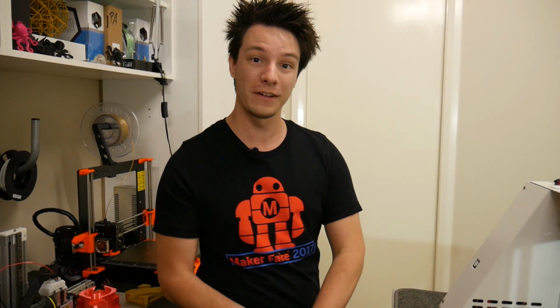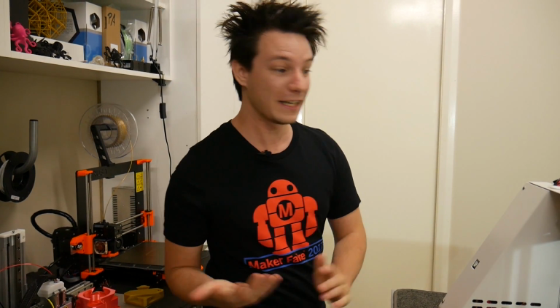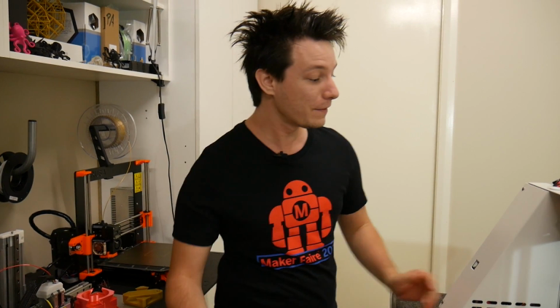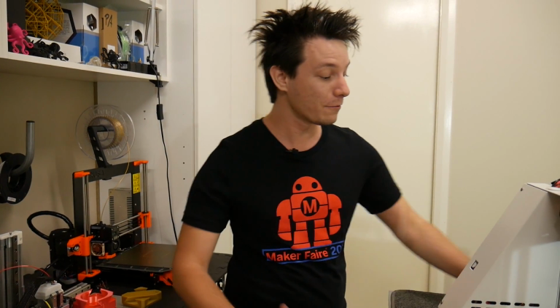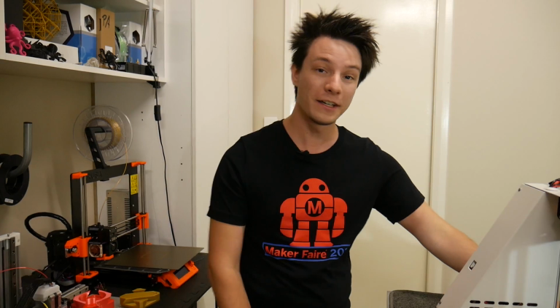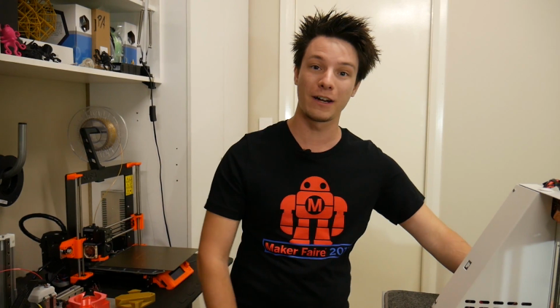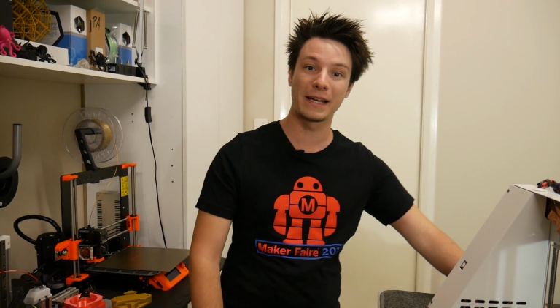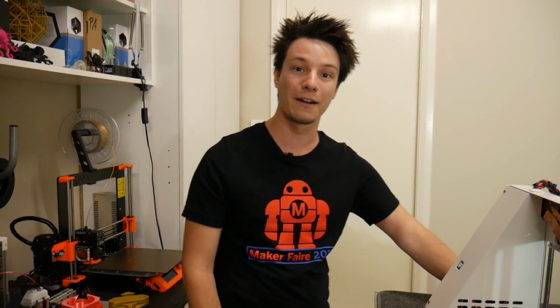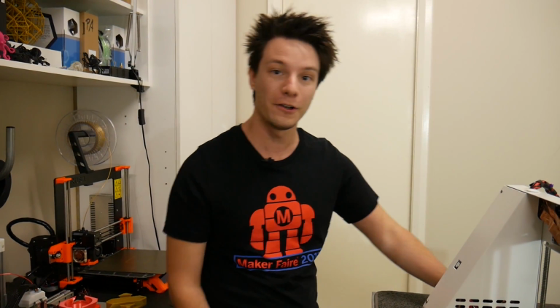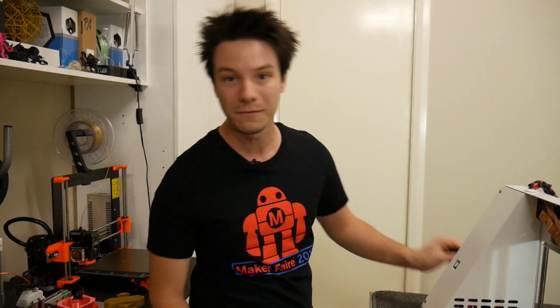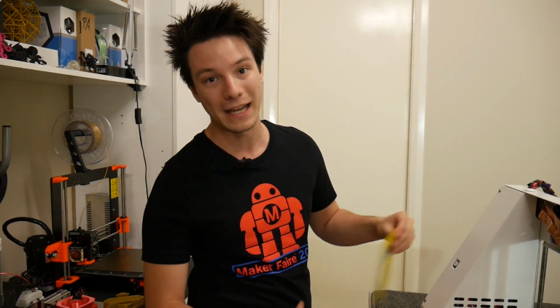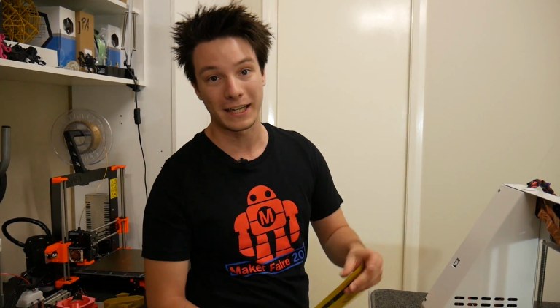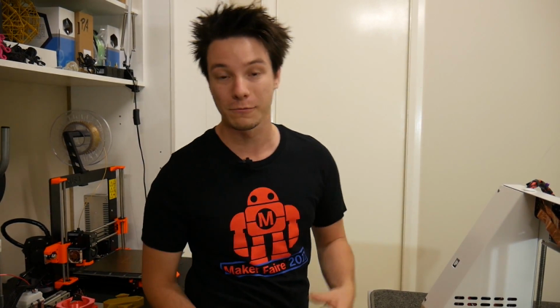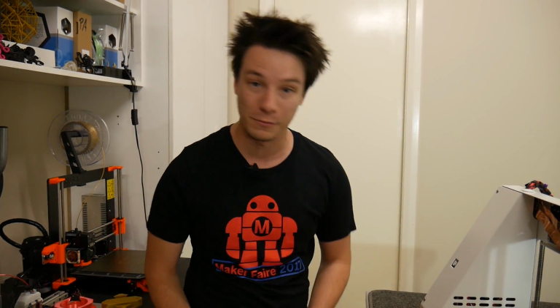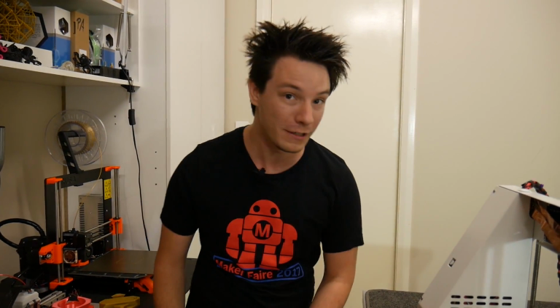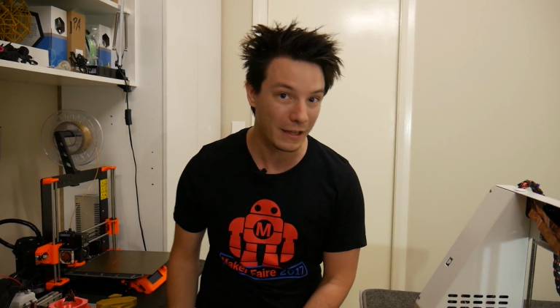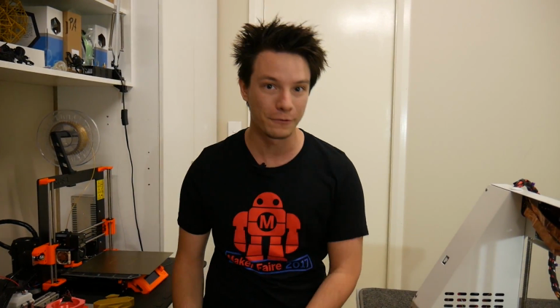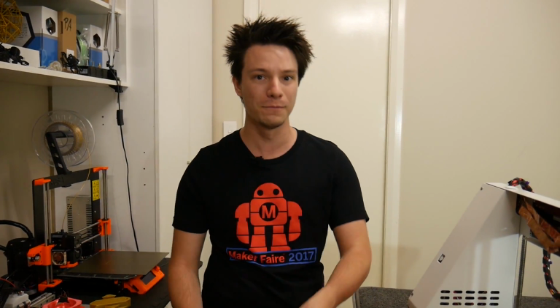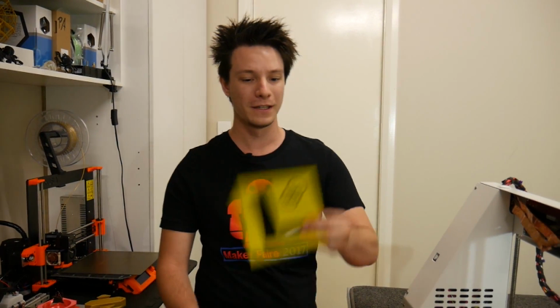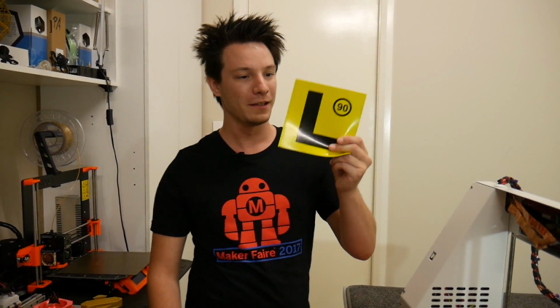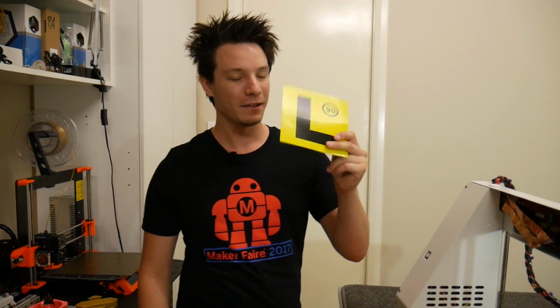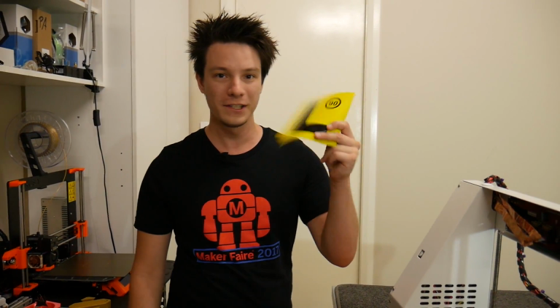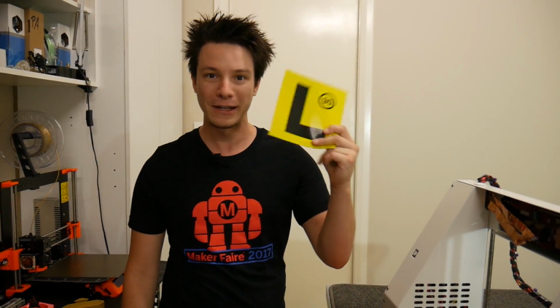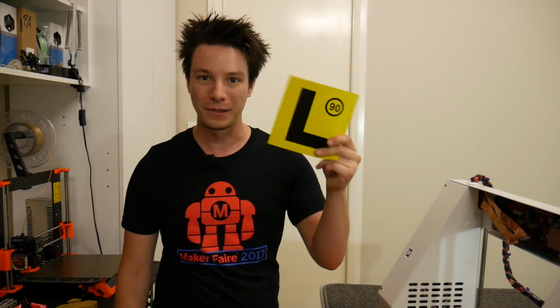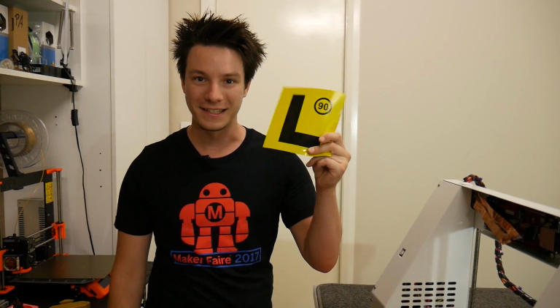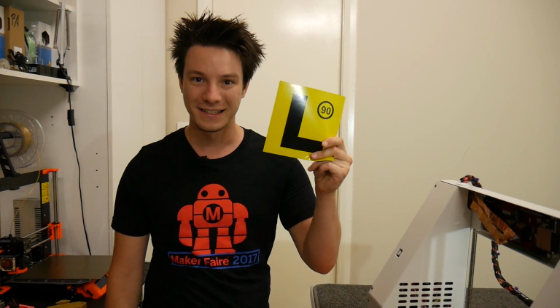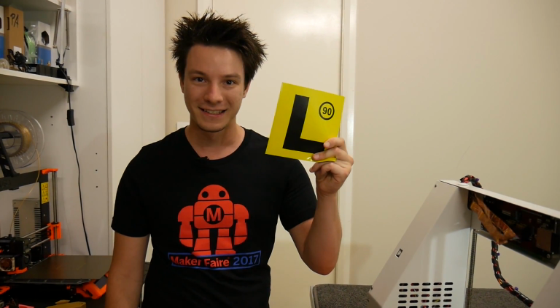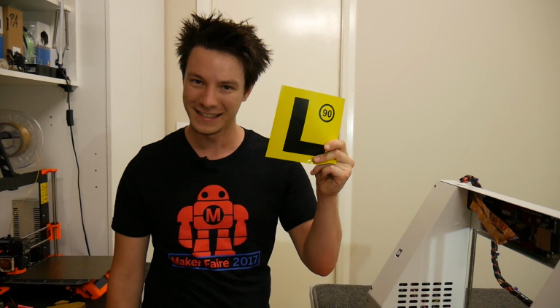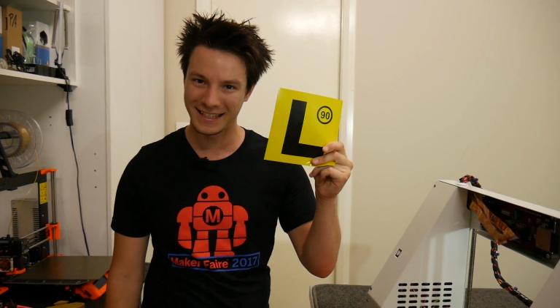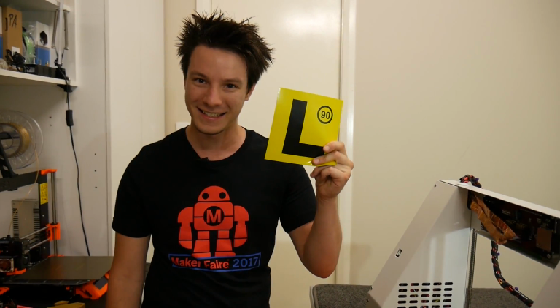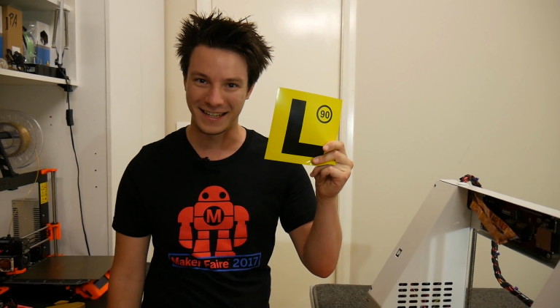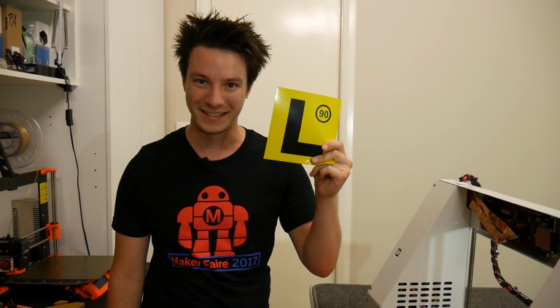So in today's video, we're going to try to make our own magnetic removable print platform with some L plates. Let's get started.